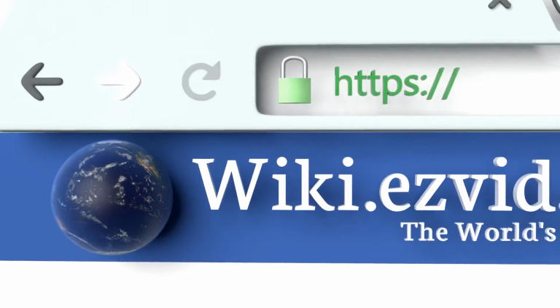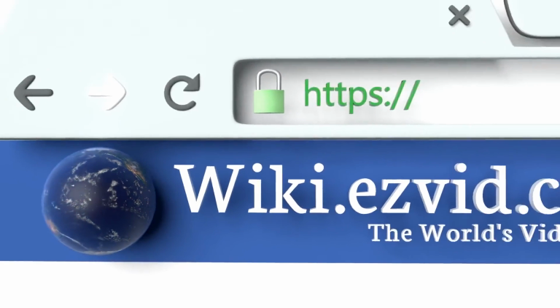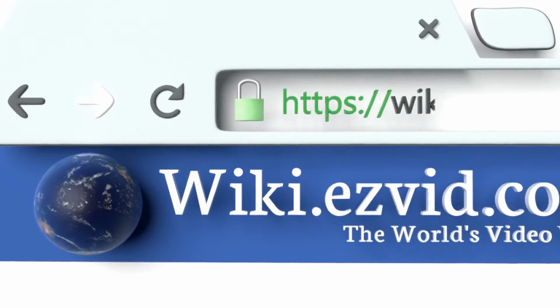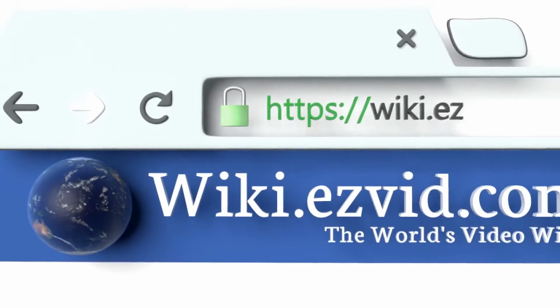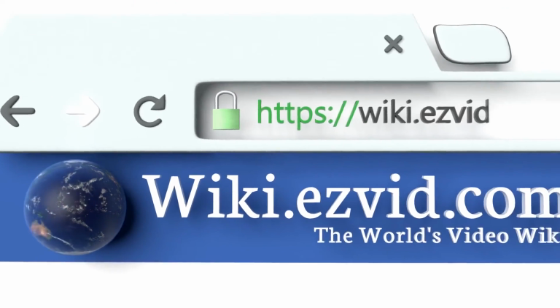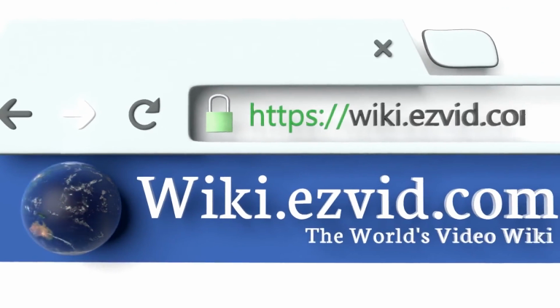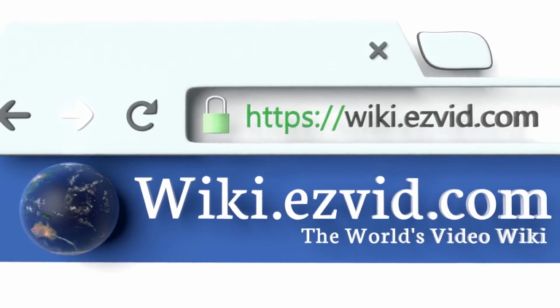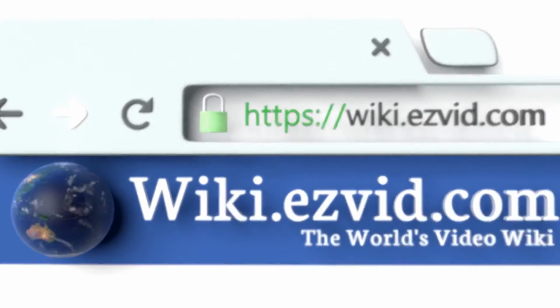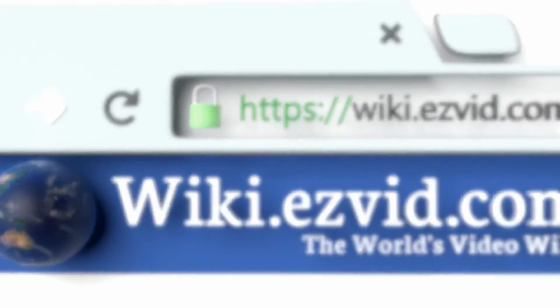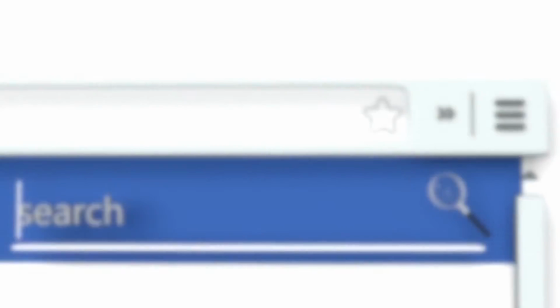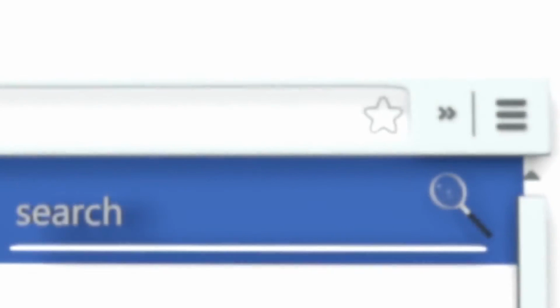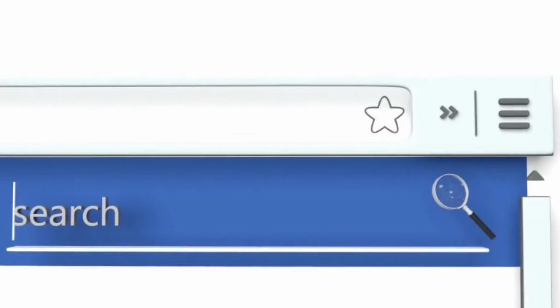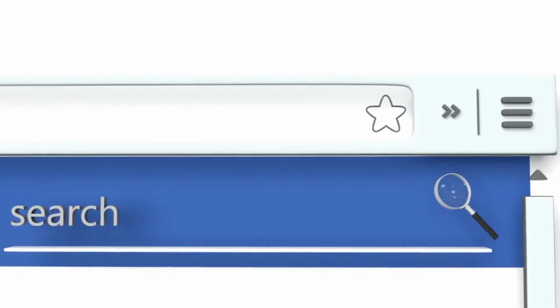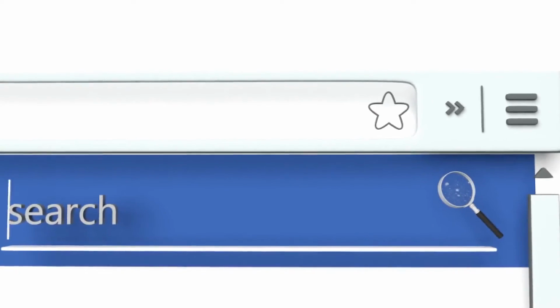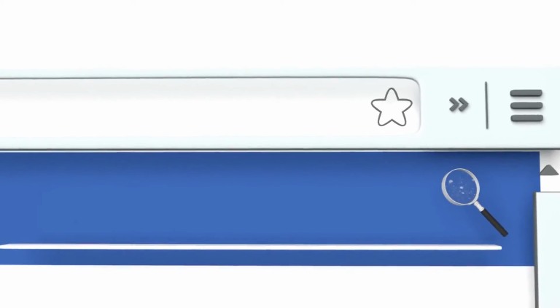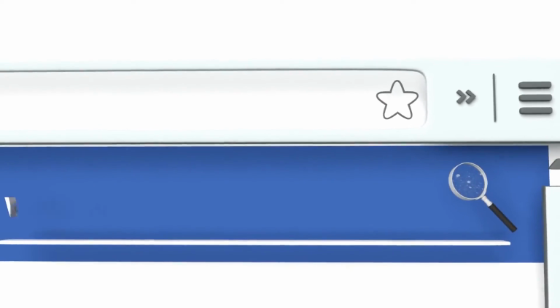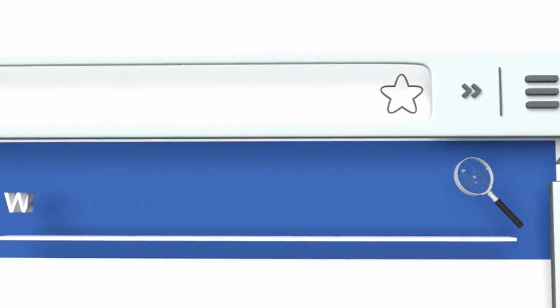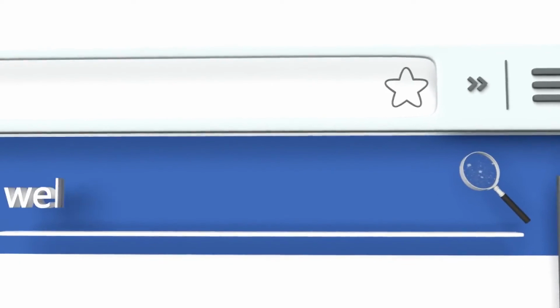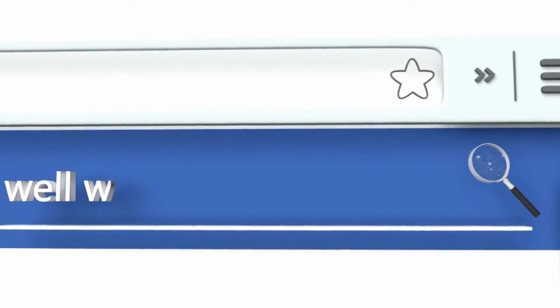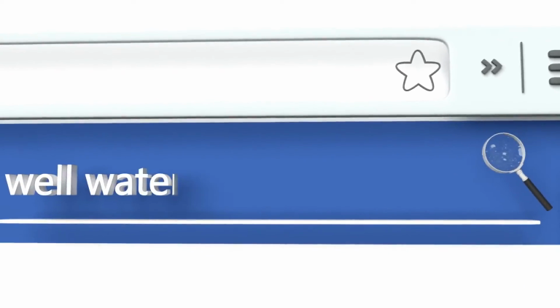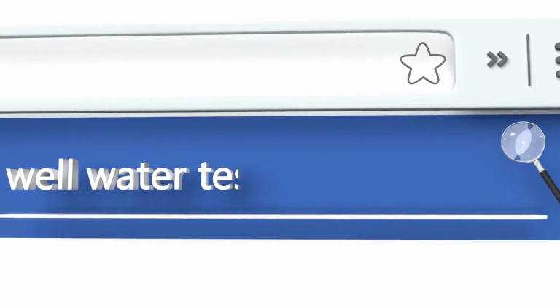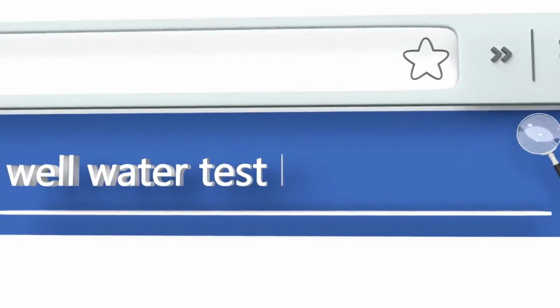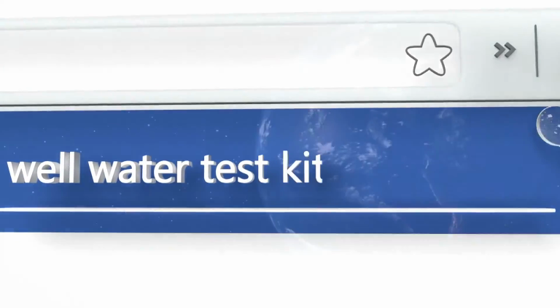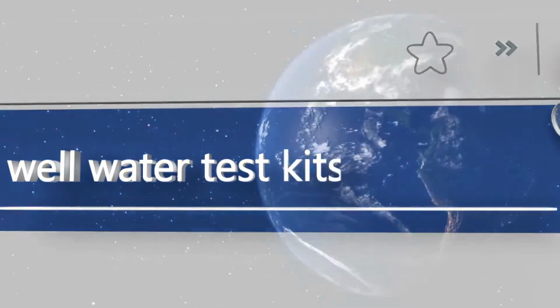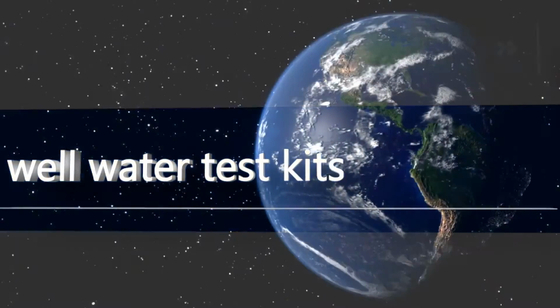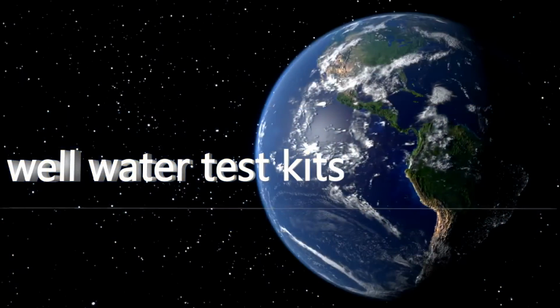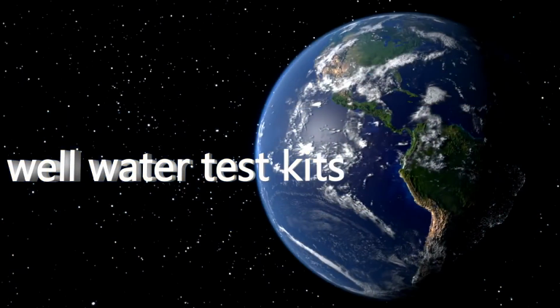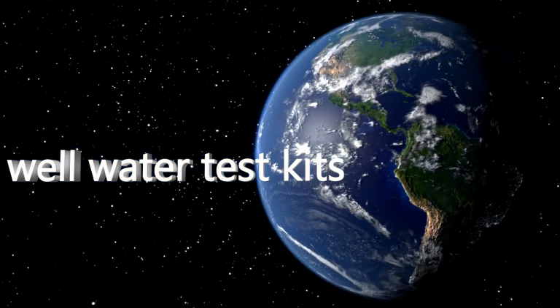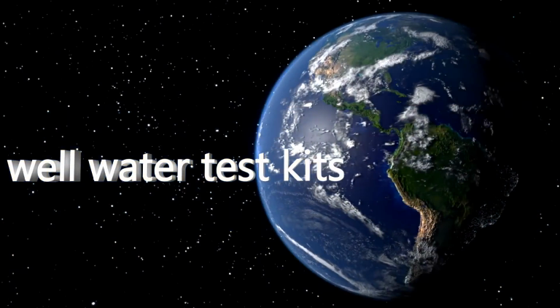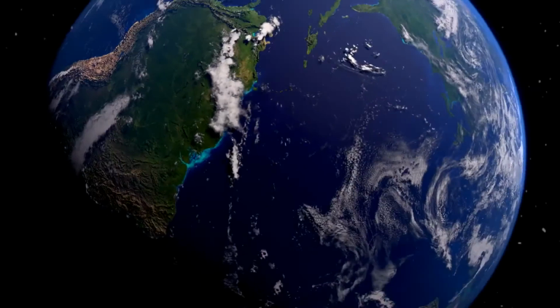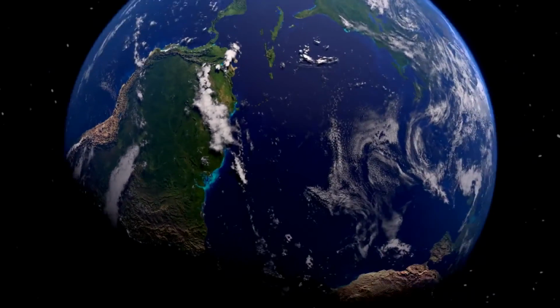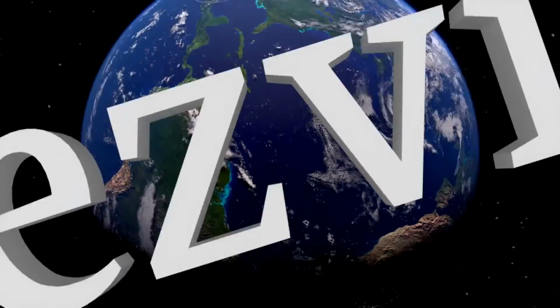To see all of our choices, go to wiki.easyvid.com and search for well water test kits, or click beneath this video.